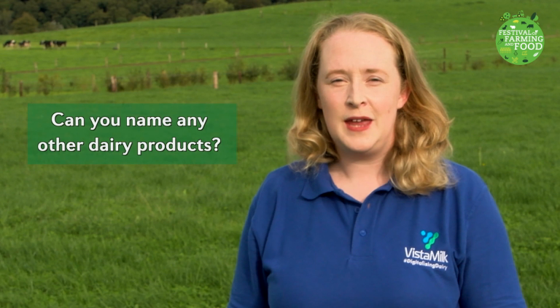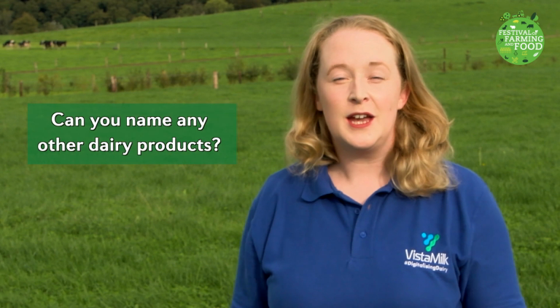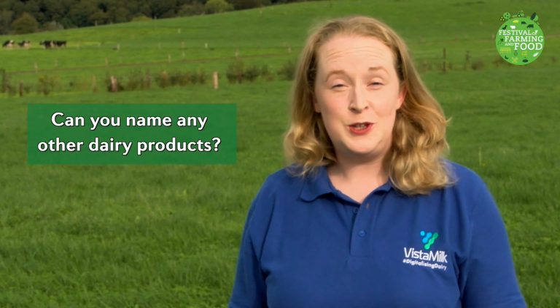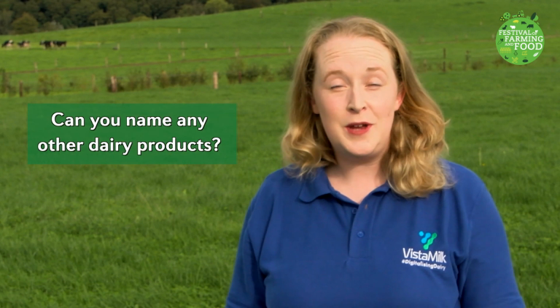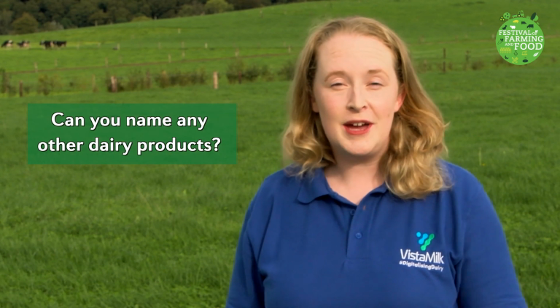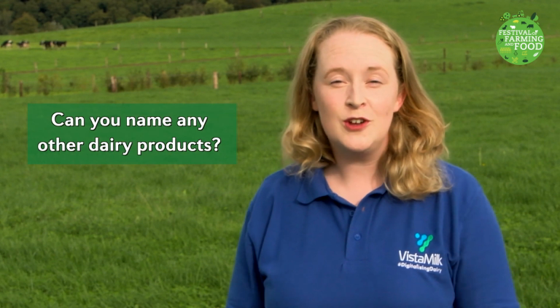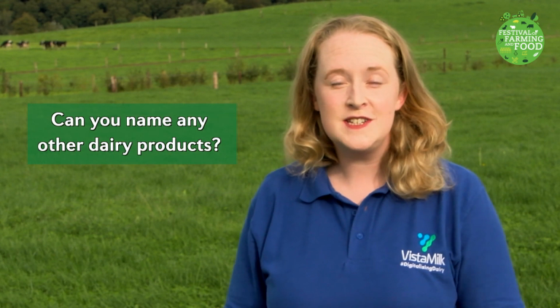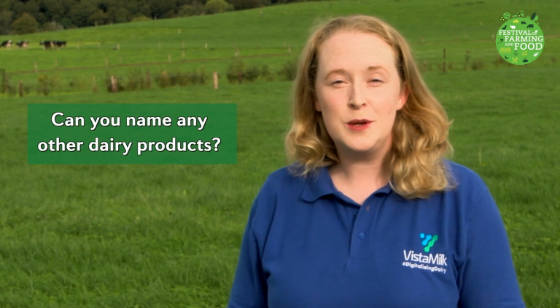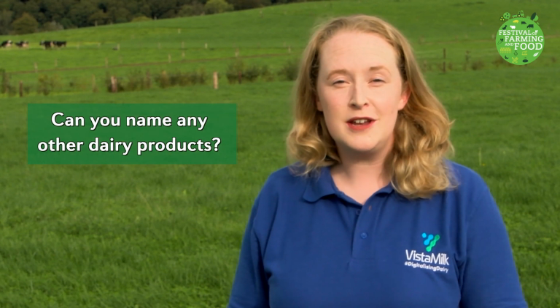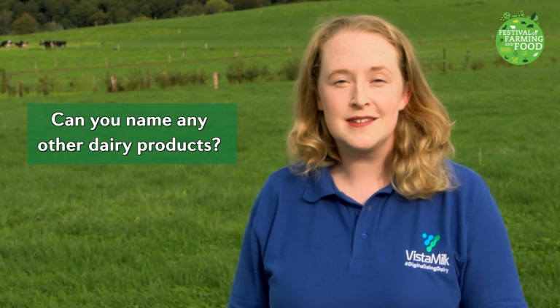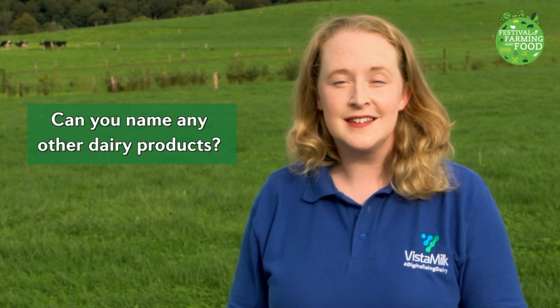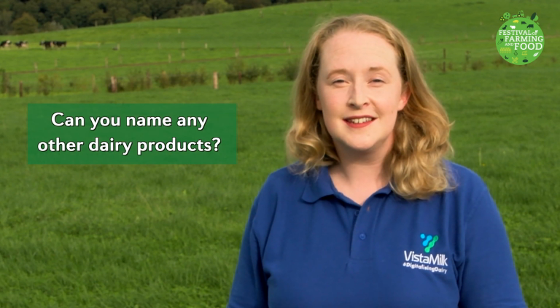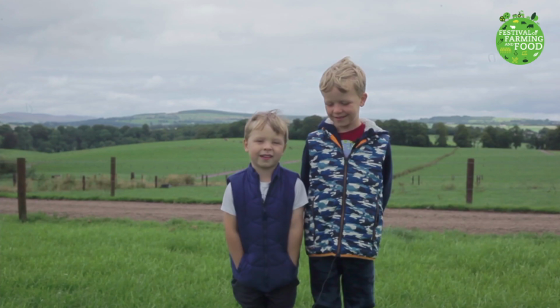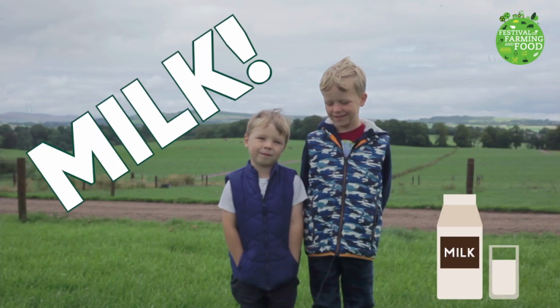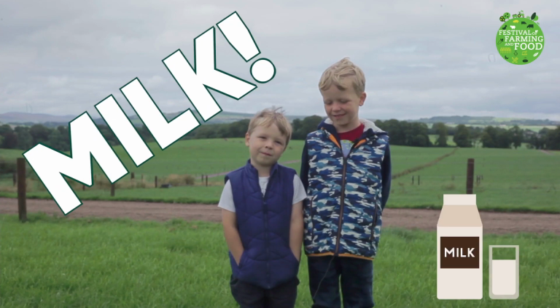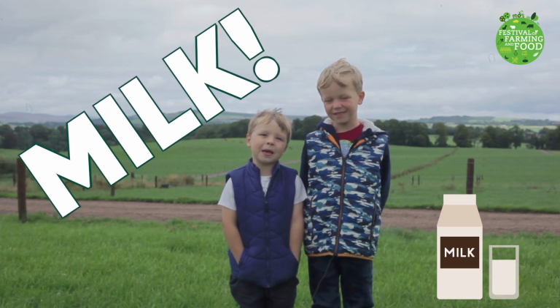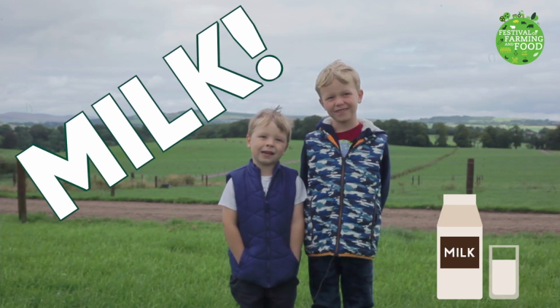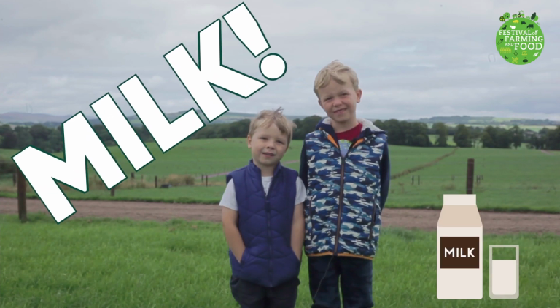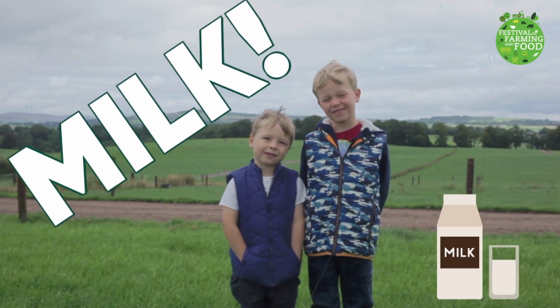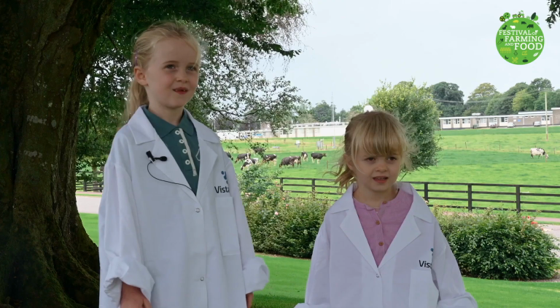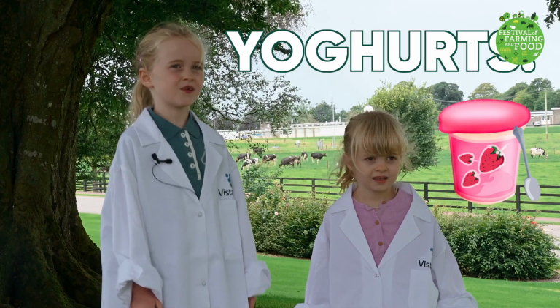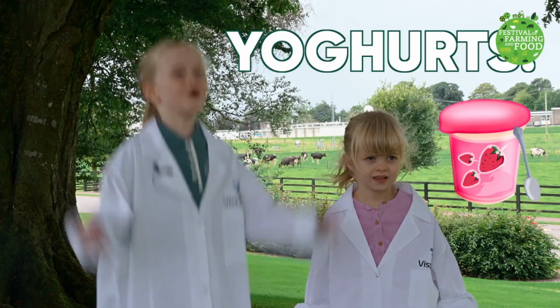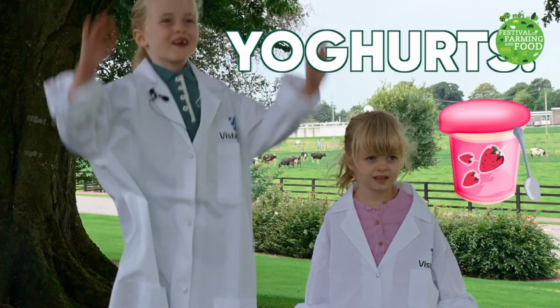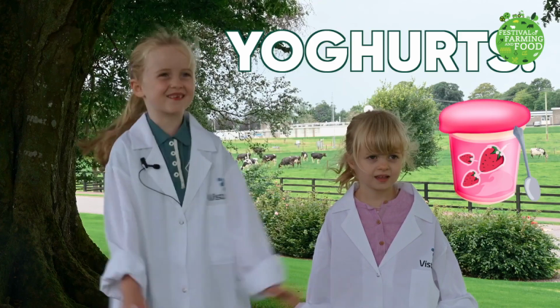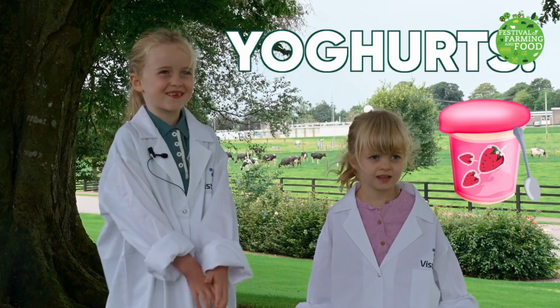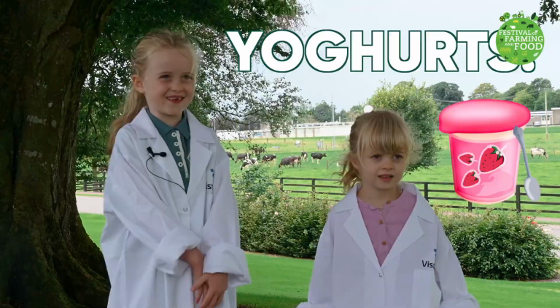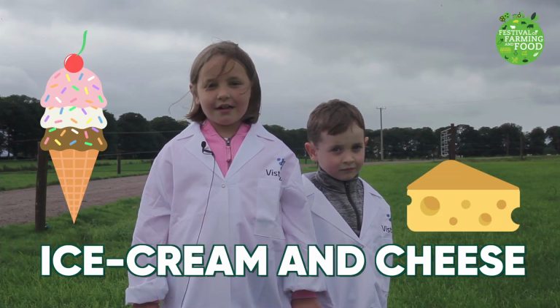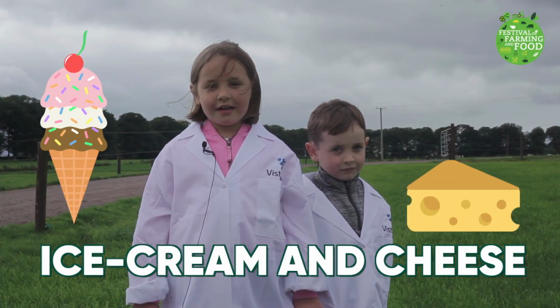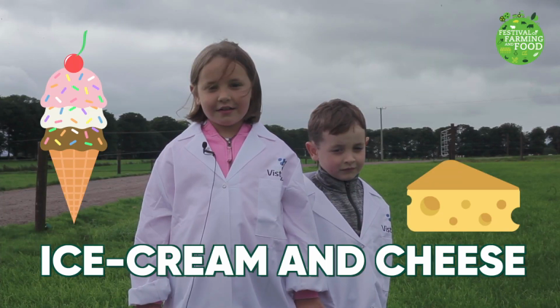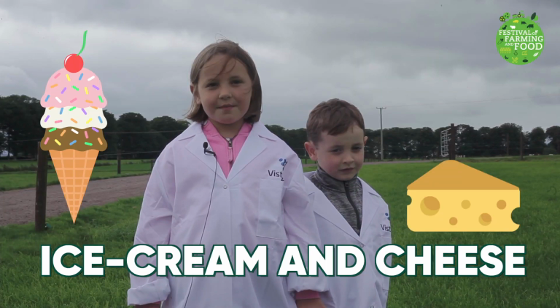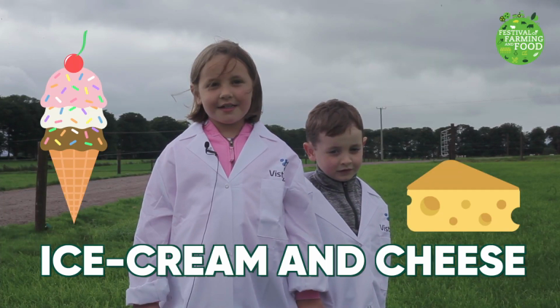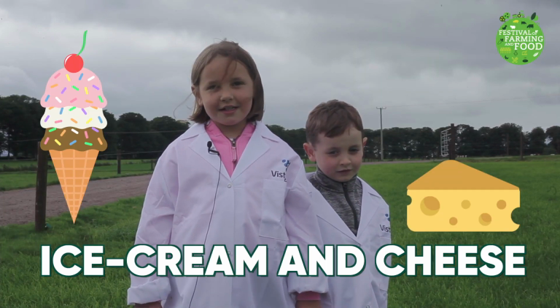Can you name any other dairy products? Milk. Yoghurts. Ice cream and cheese.